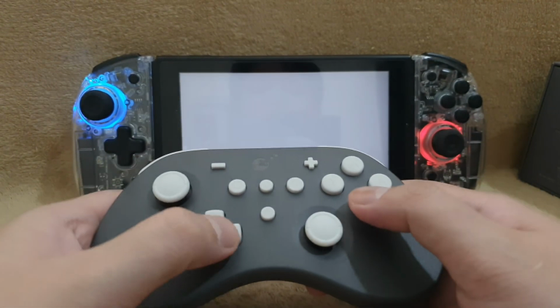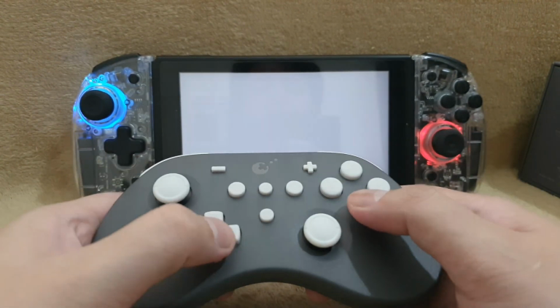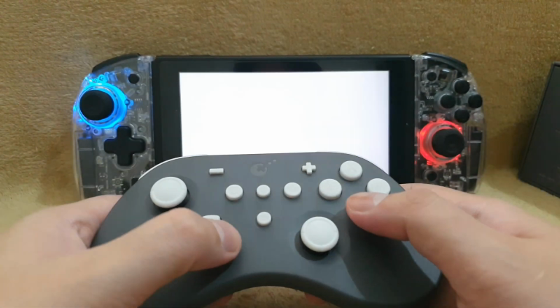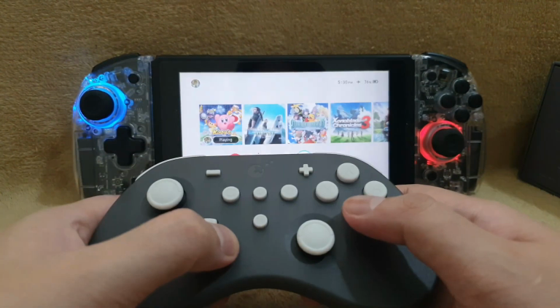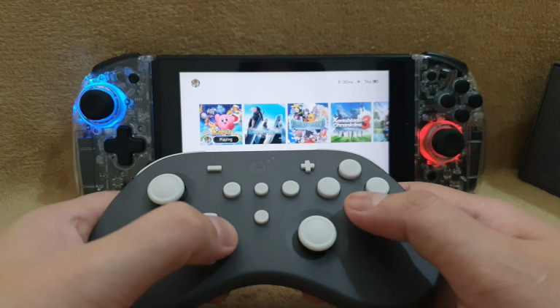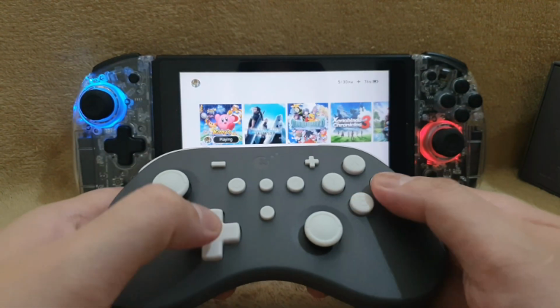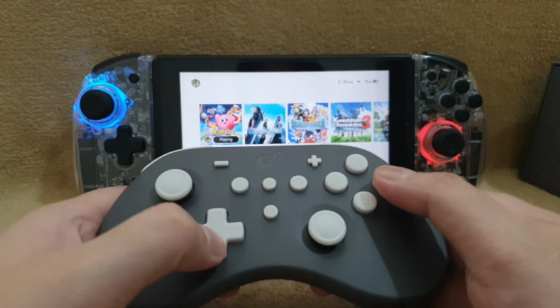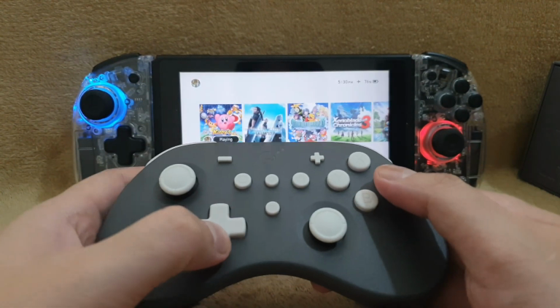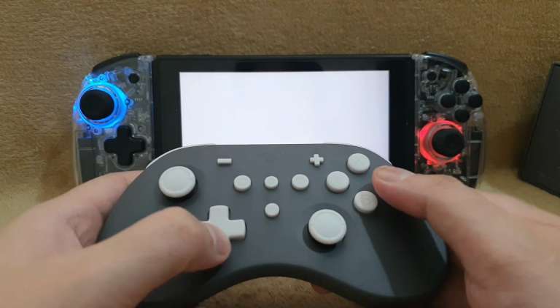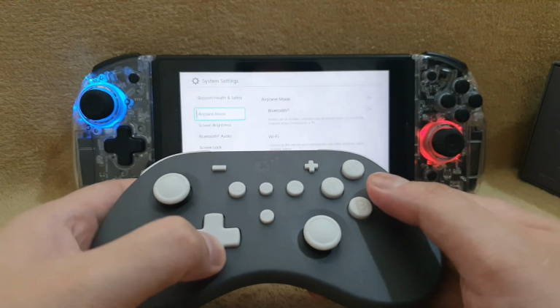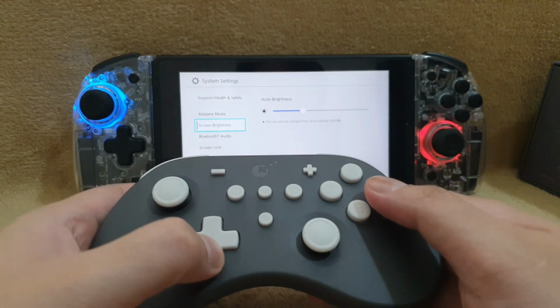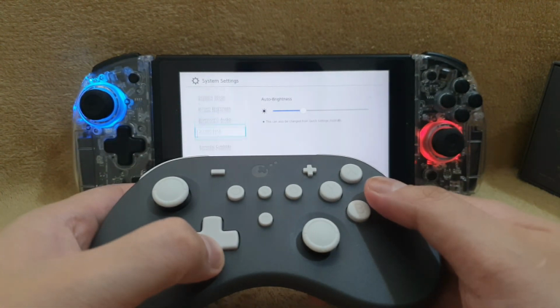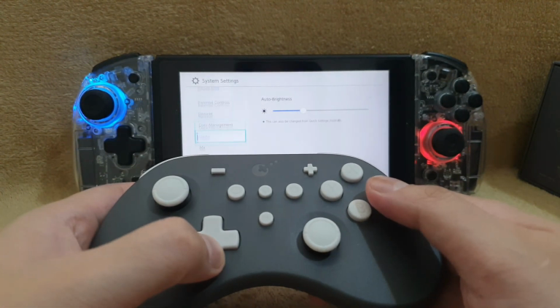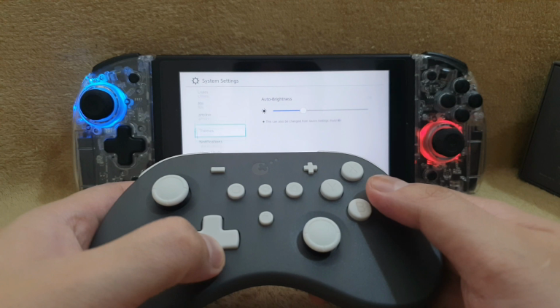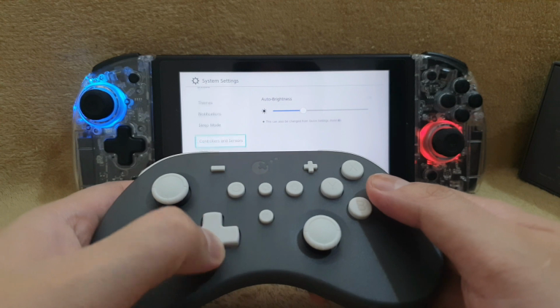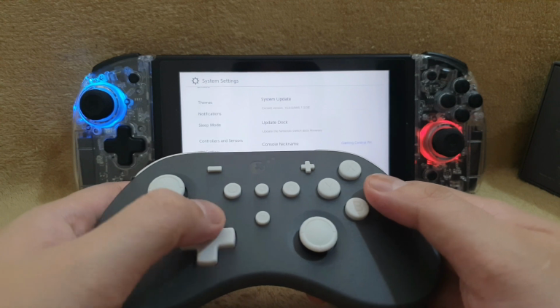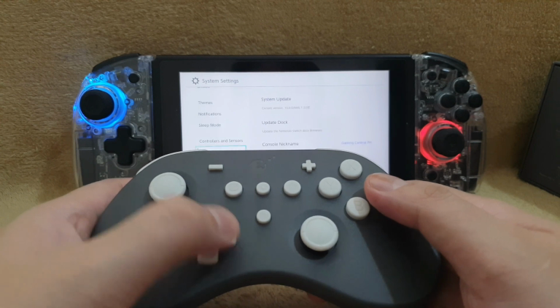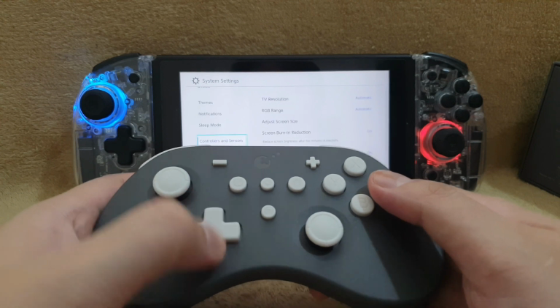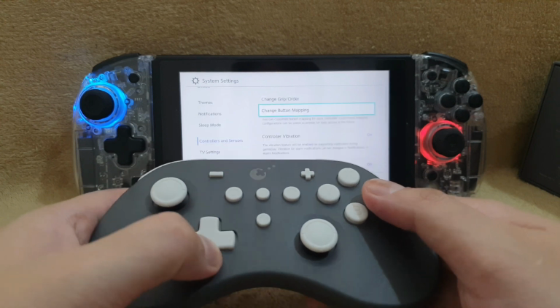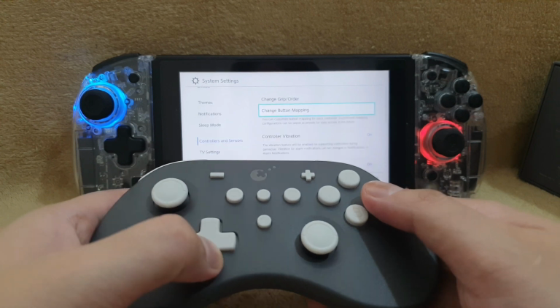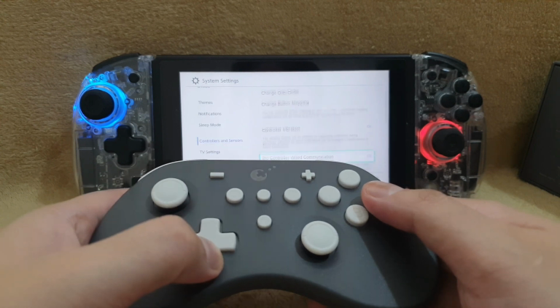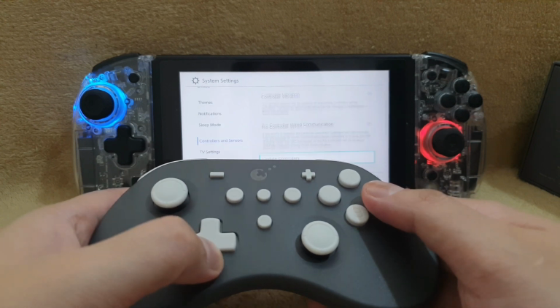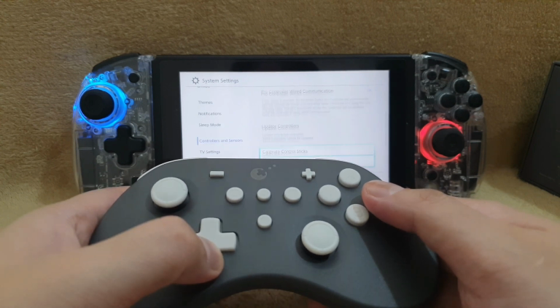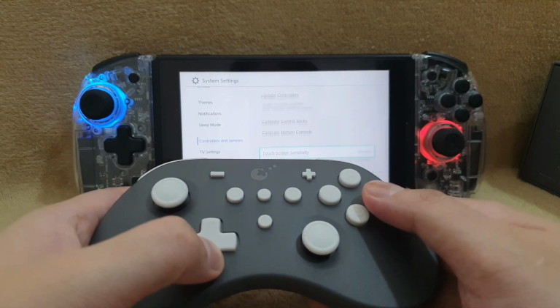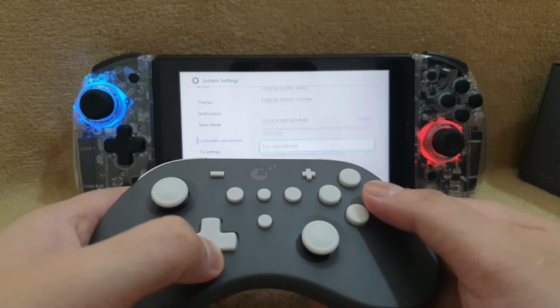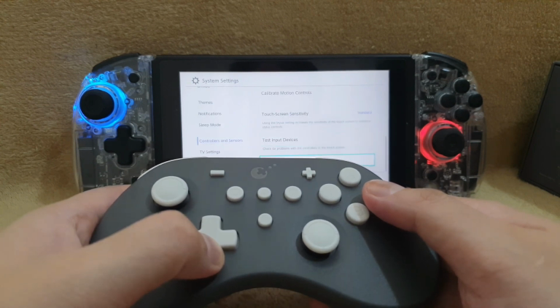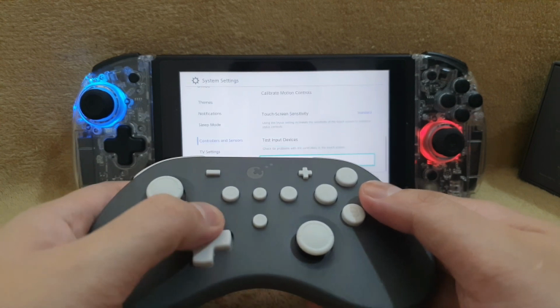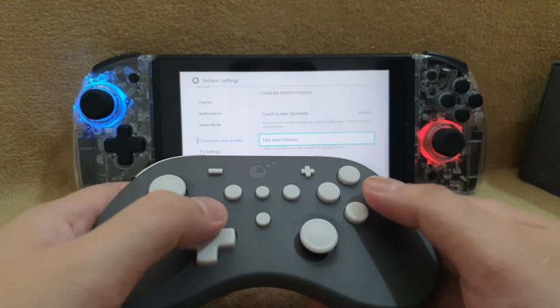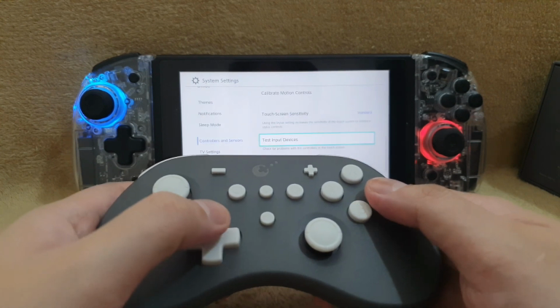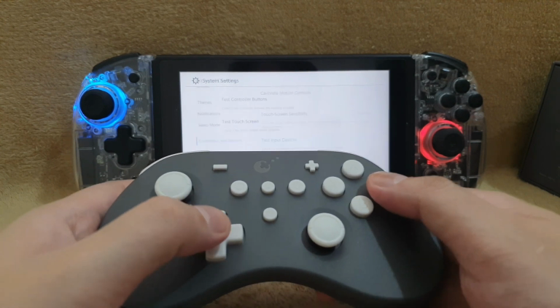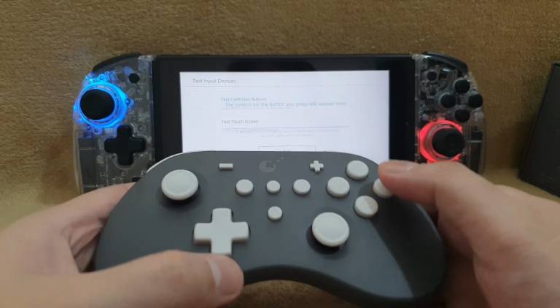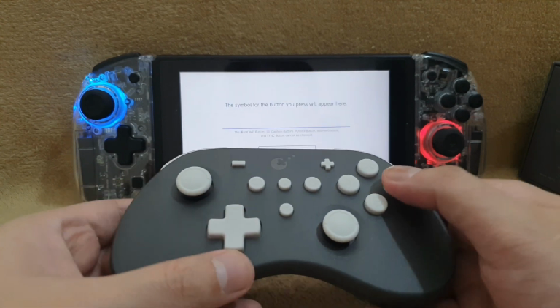You can also connect this controller to Windows devices, iOS, Android, and of course Nintendo Switch.